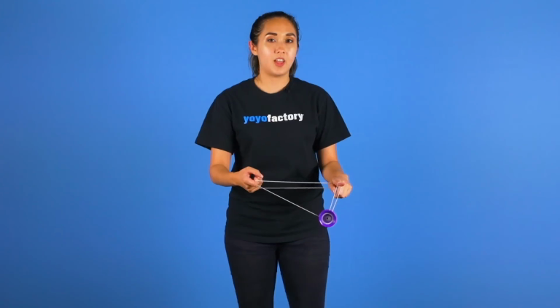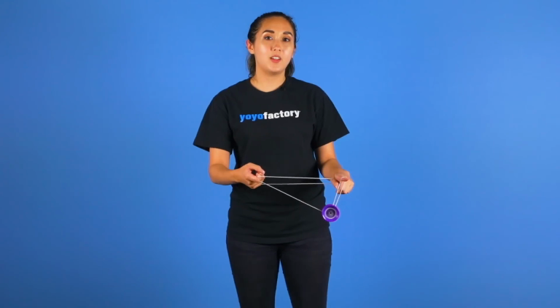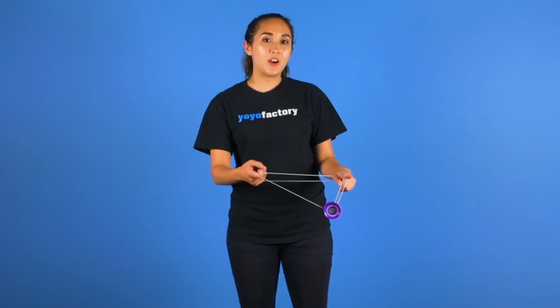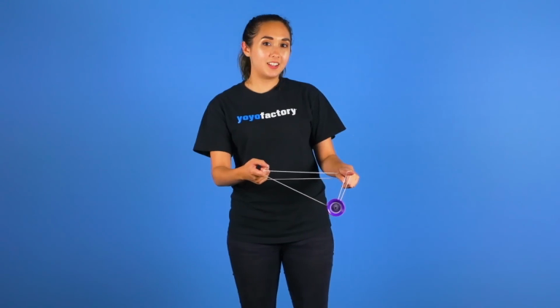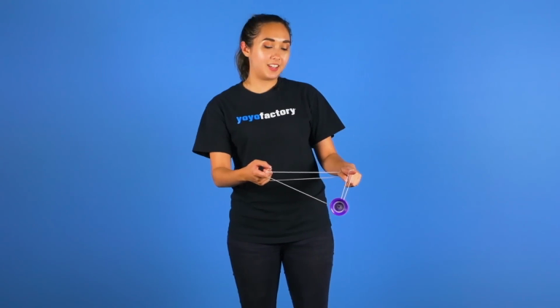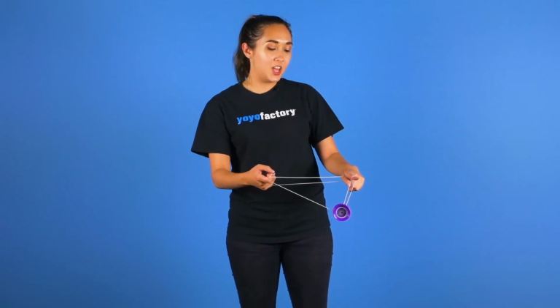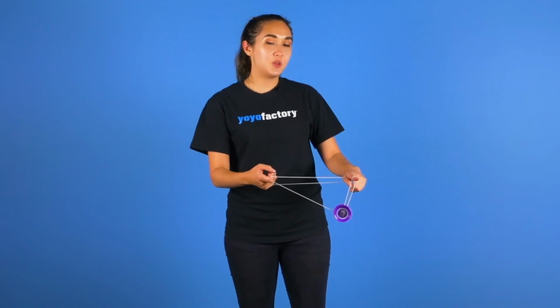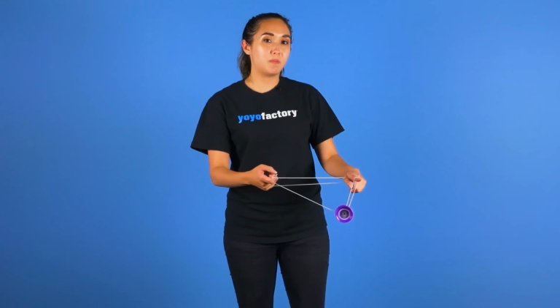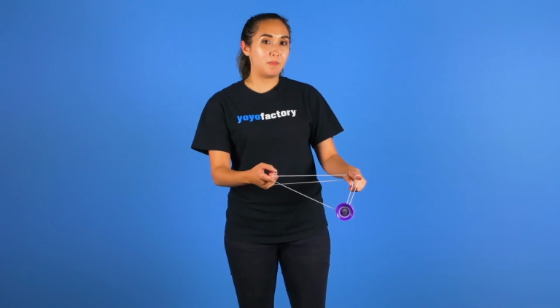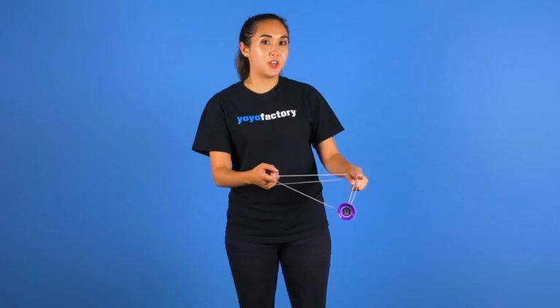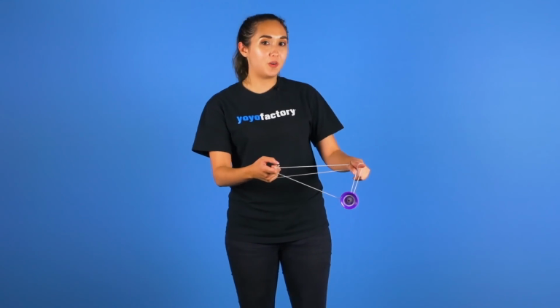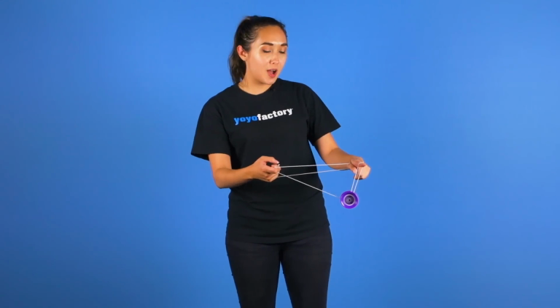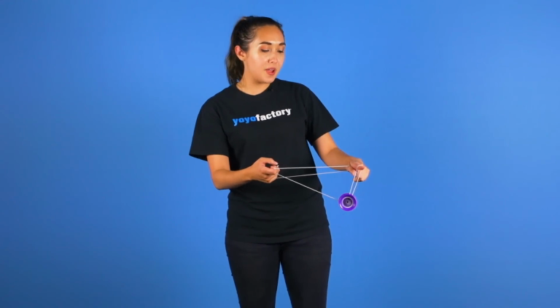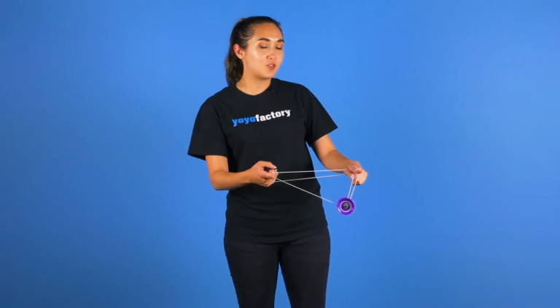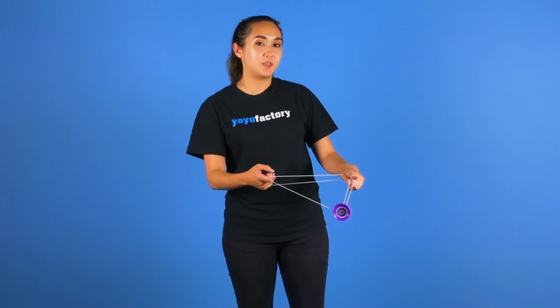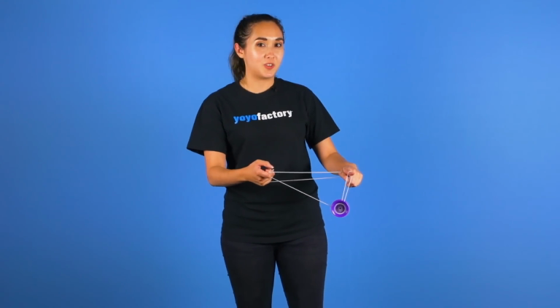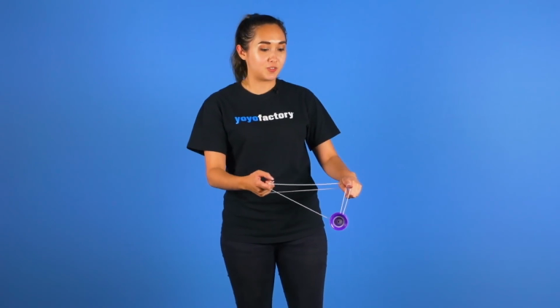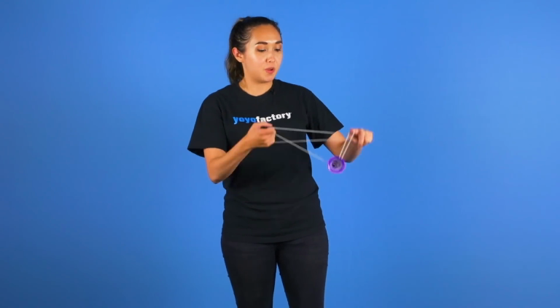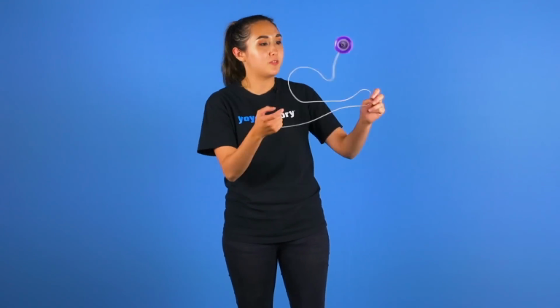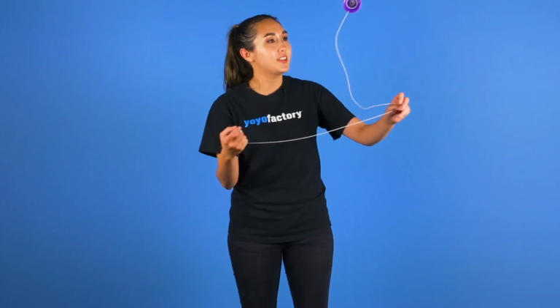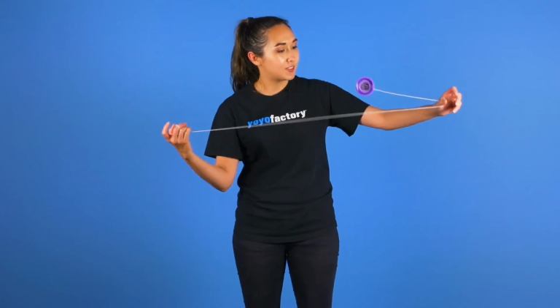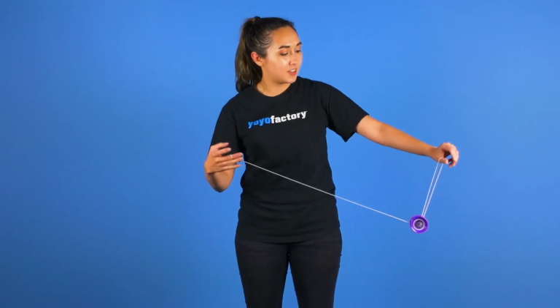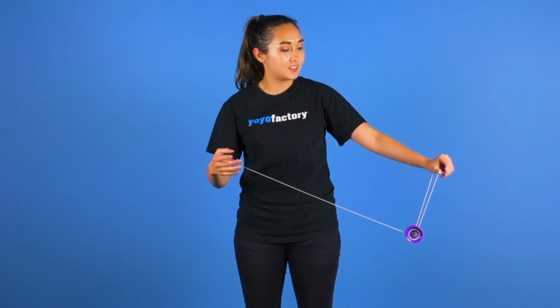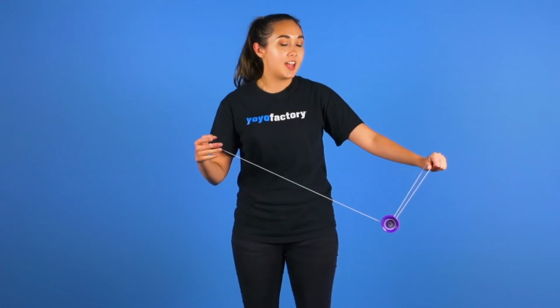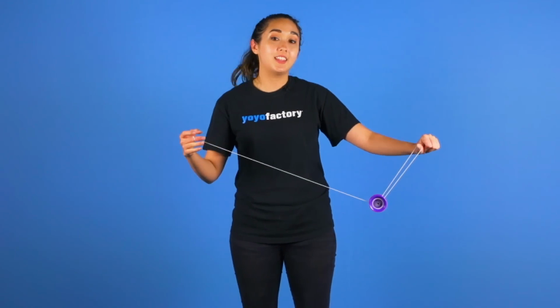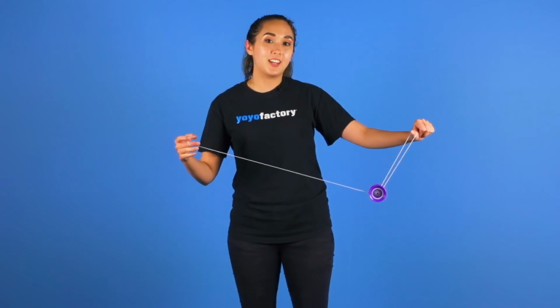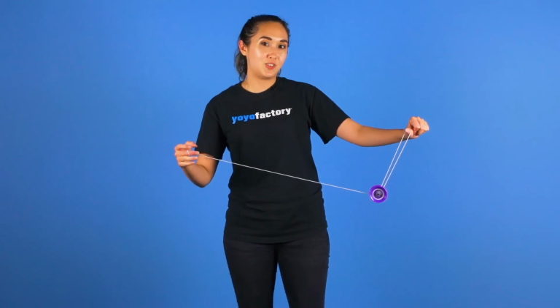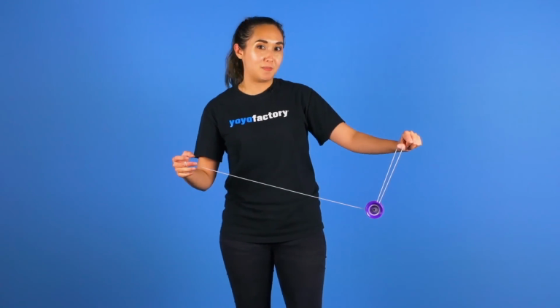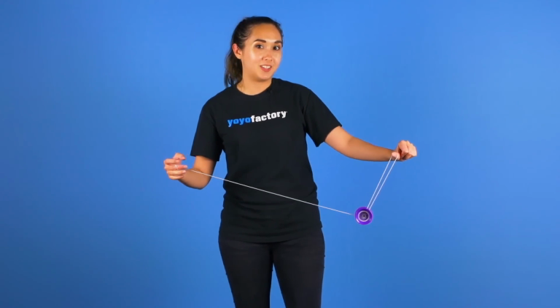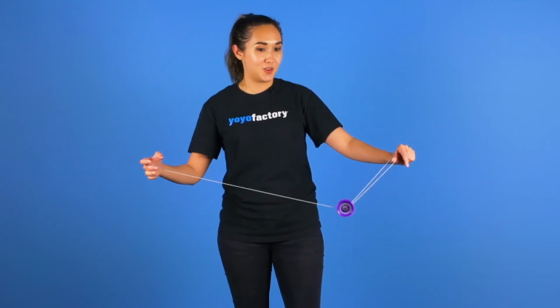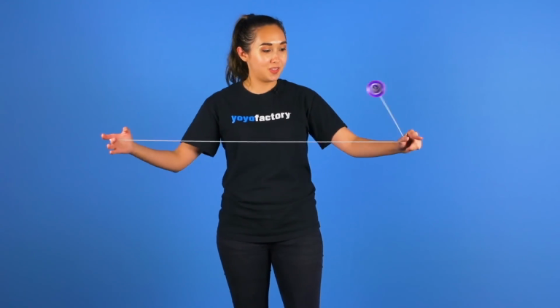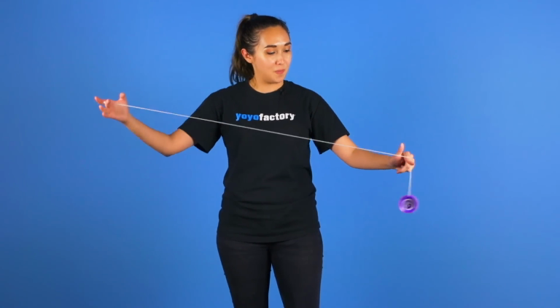And finally you want to pop the yoyo up and drop the strings from both of your index fingers and land in a trapeze on your thumb.